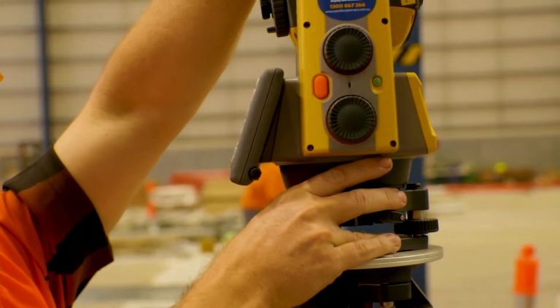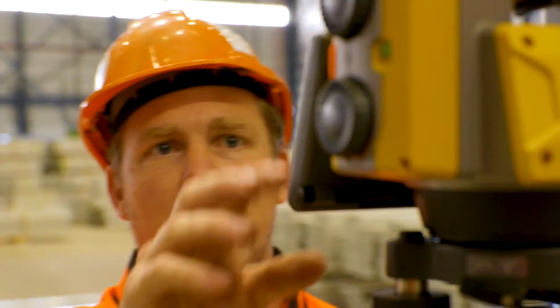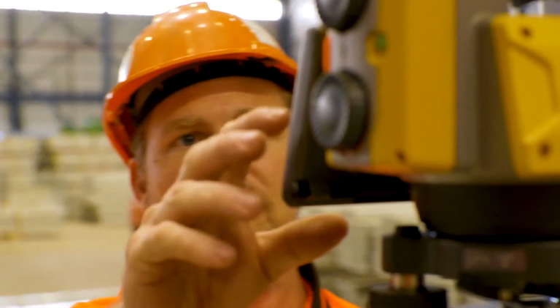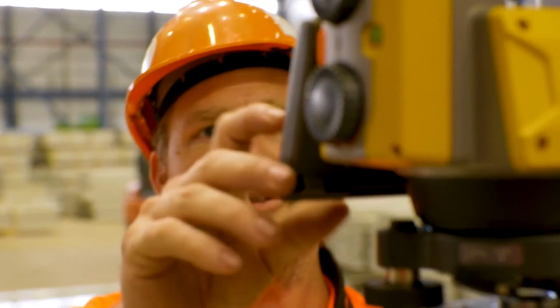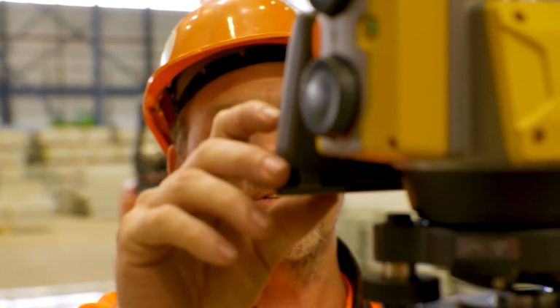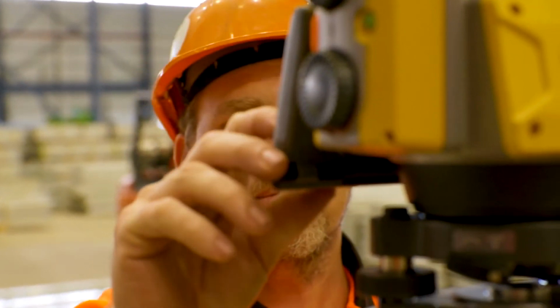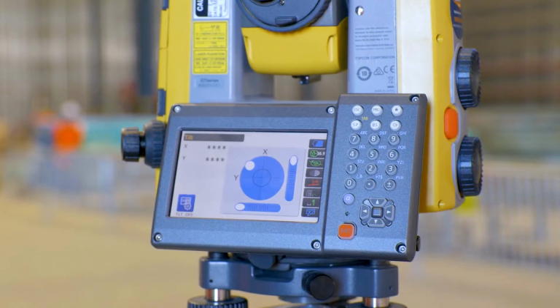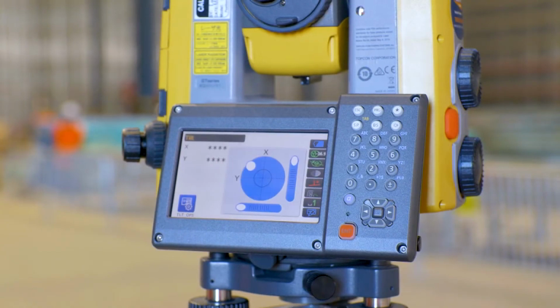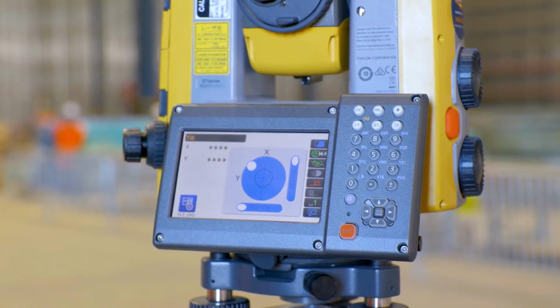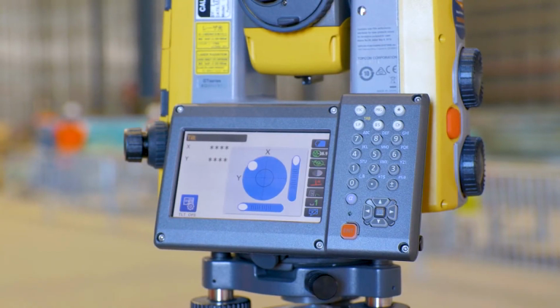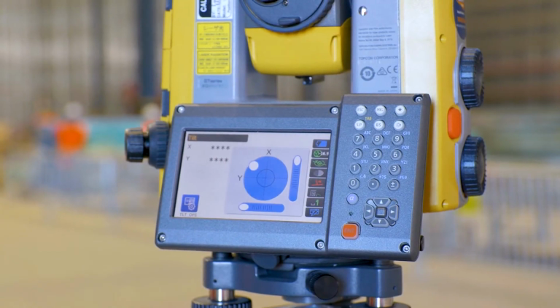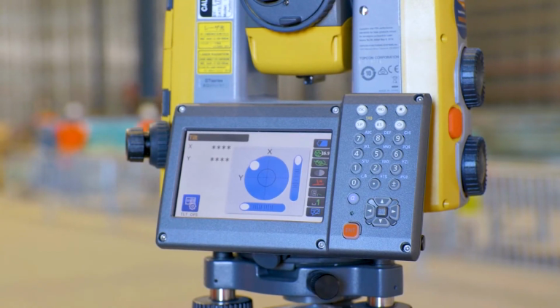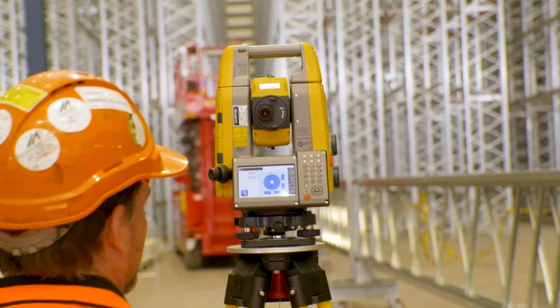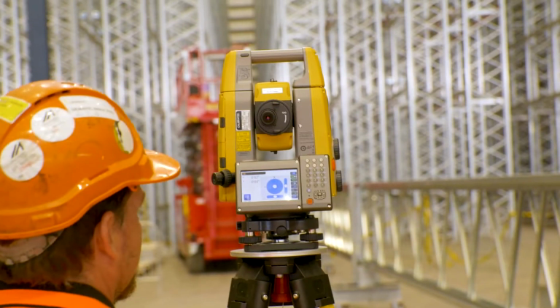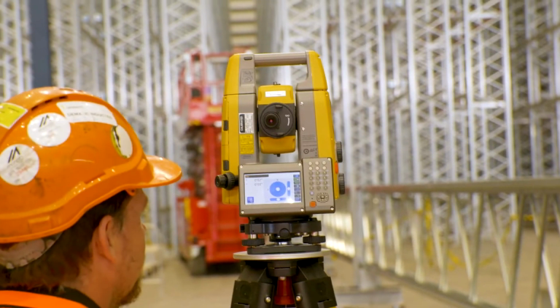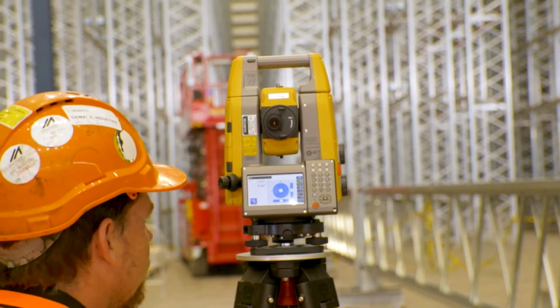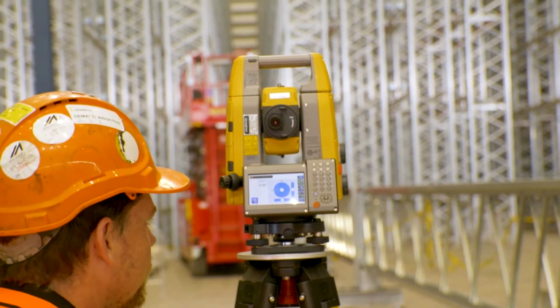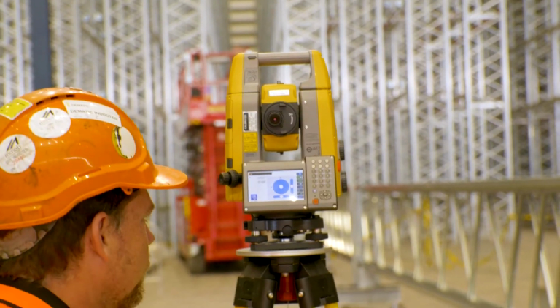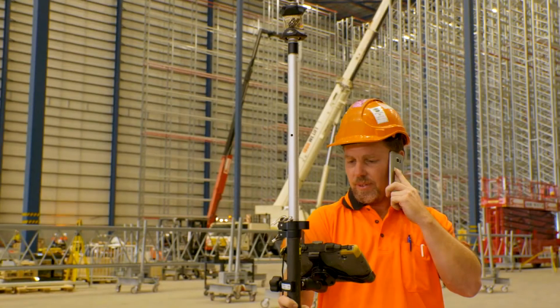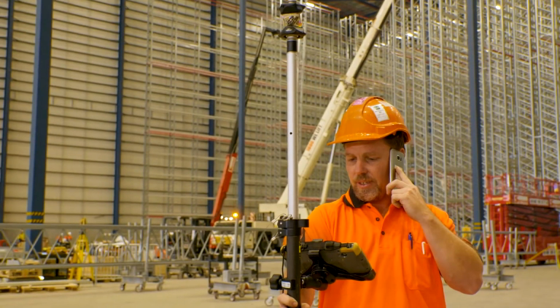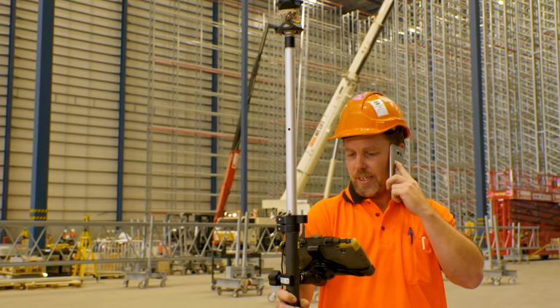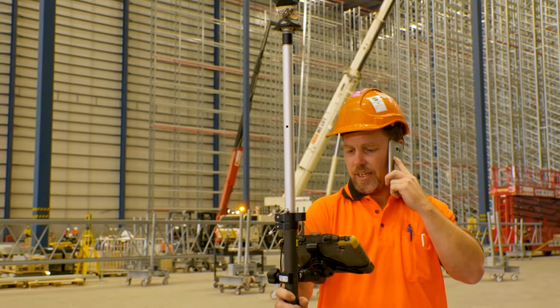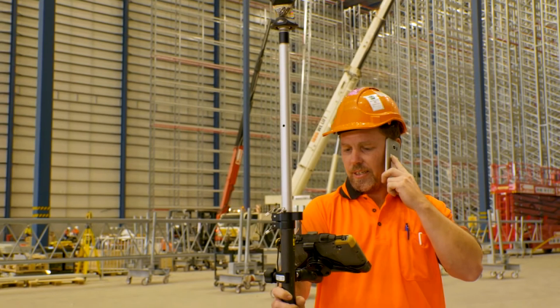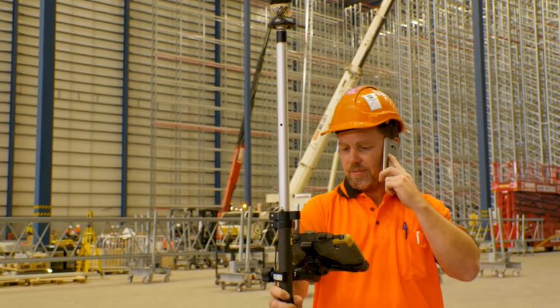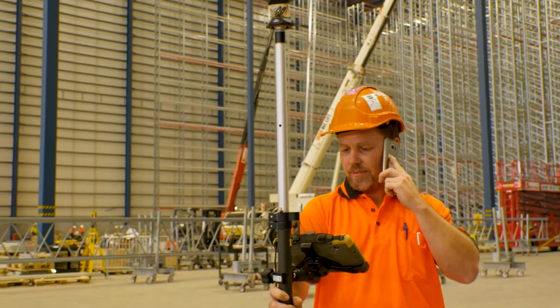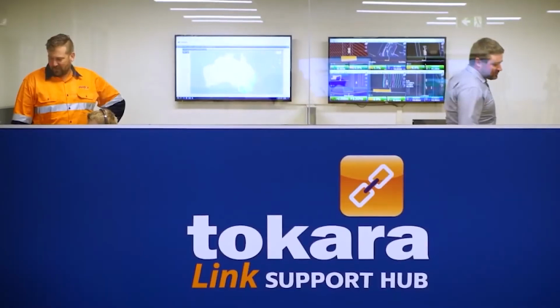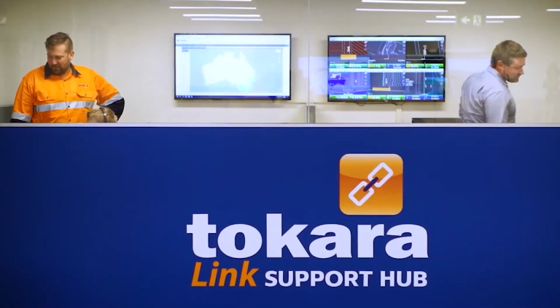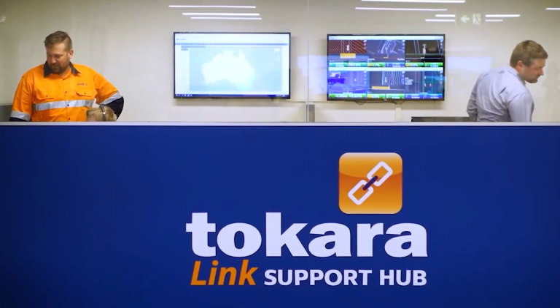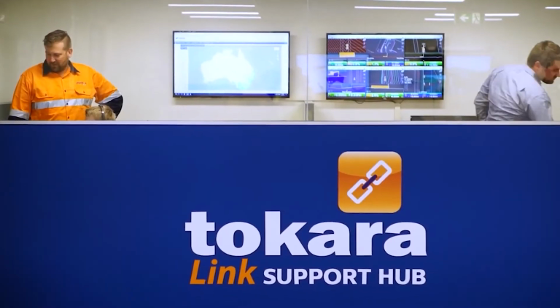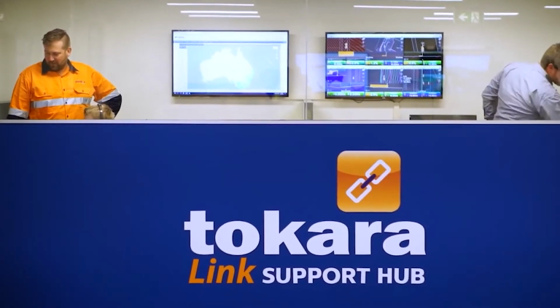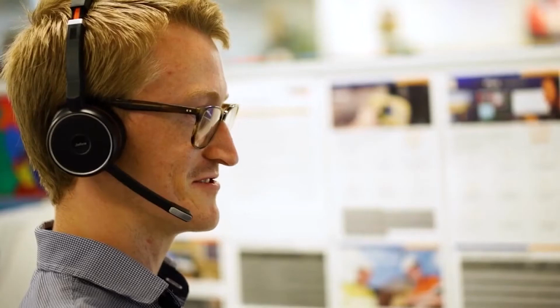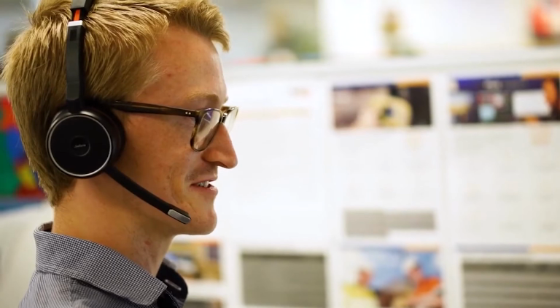With the Takara remote support, if there was ever an issue I just rang the boys up, they talked me through it, got it done and fixed — it was great.